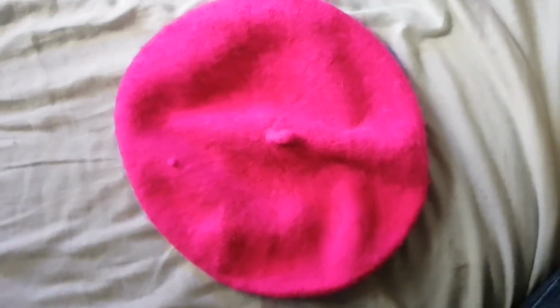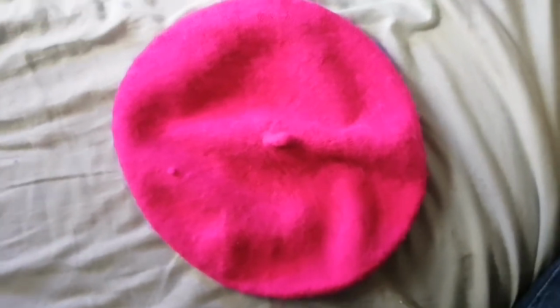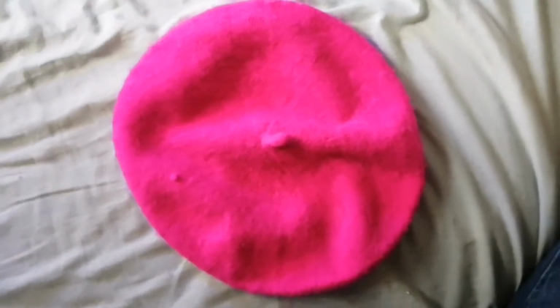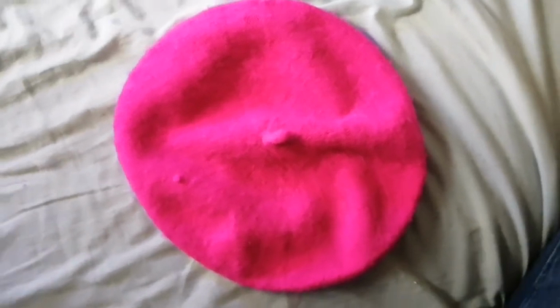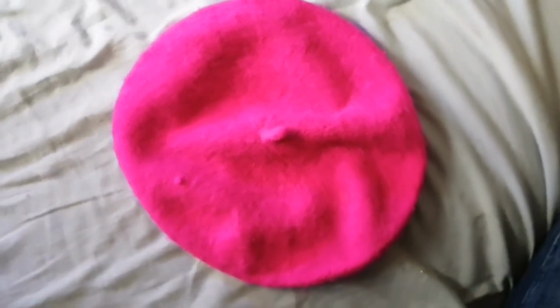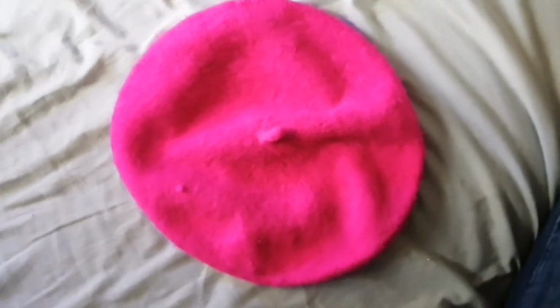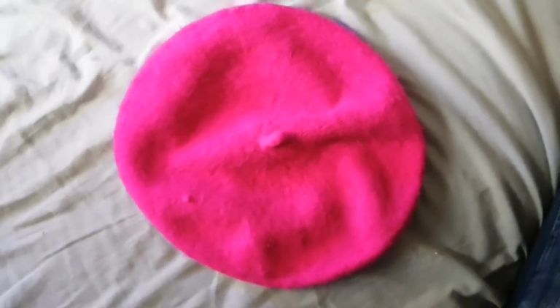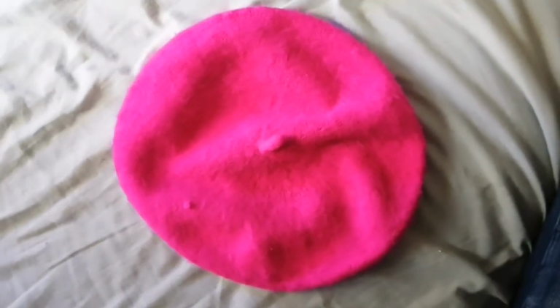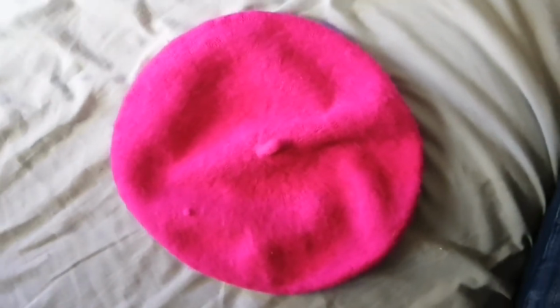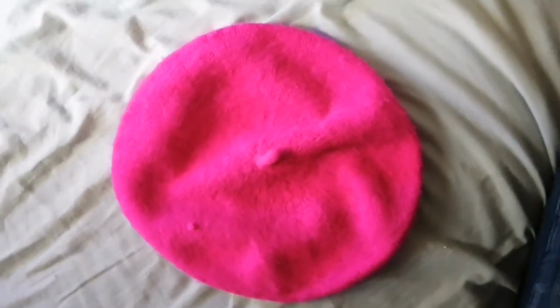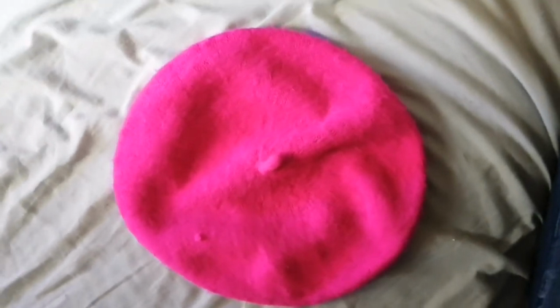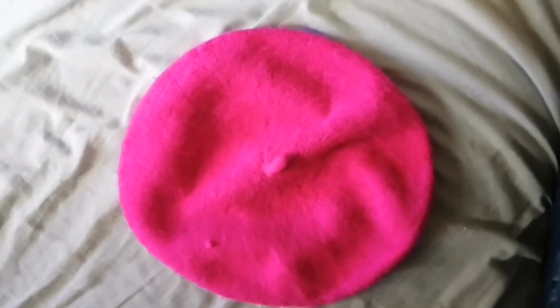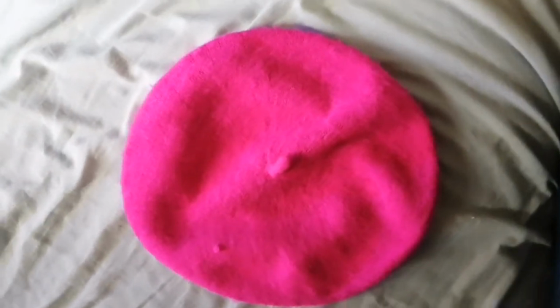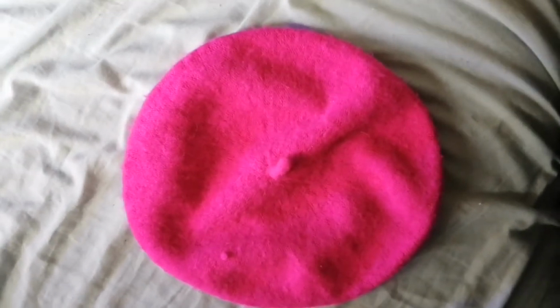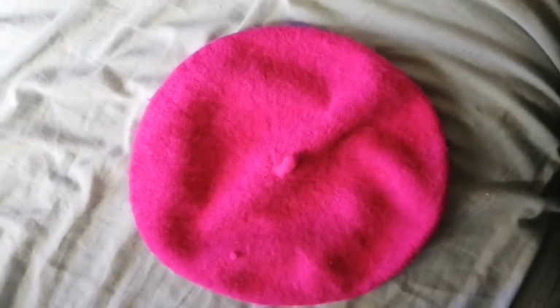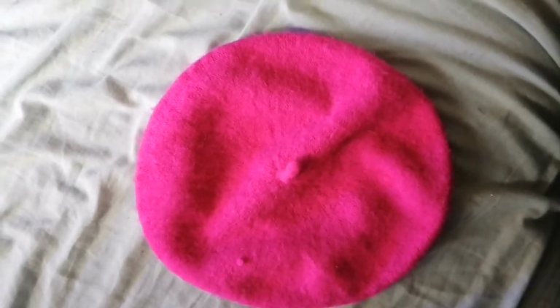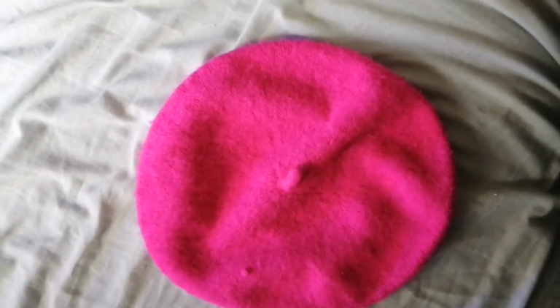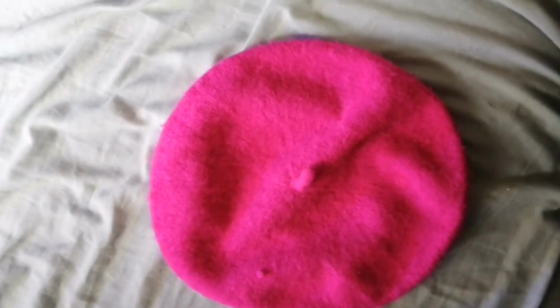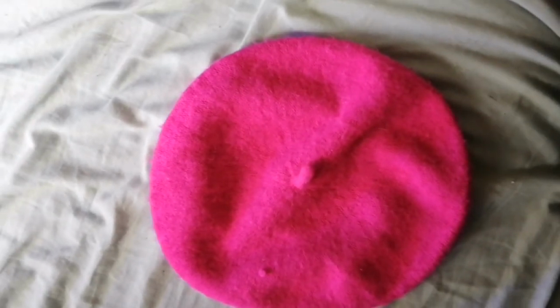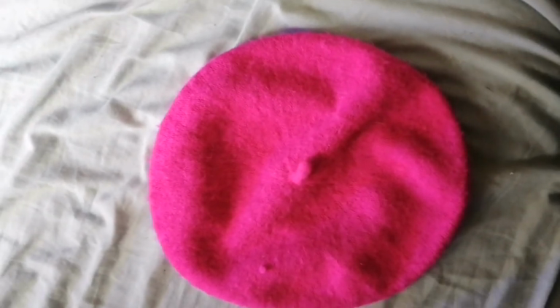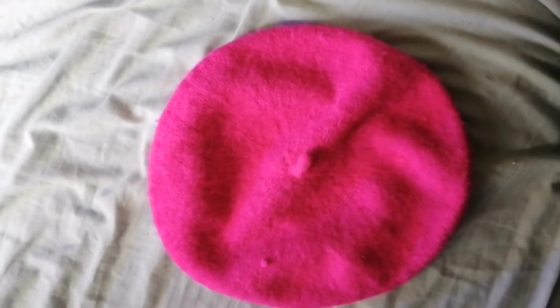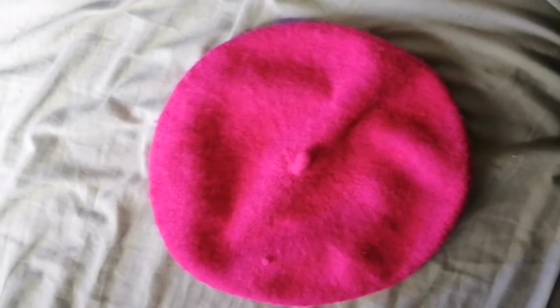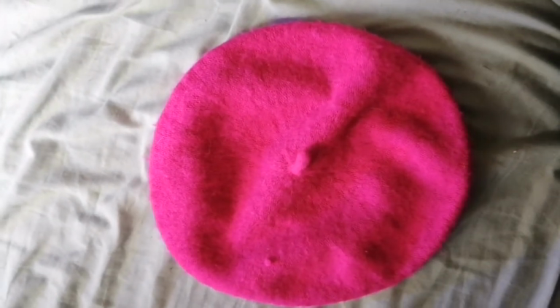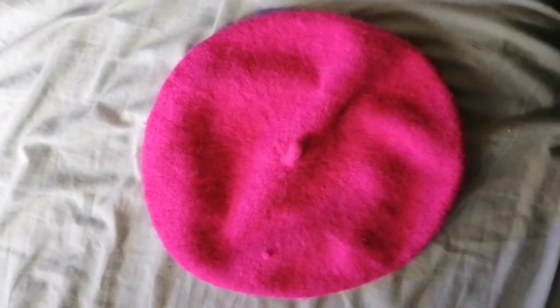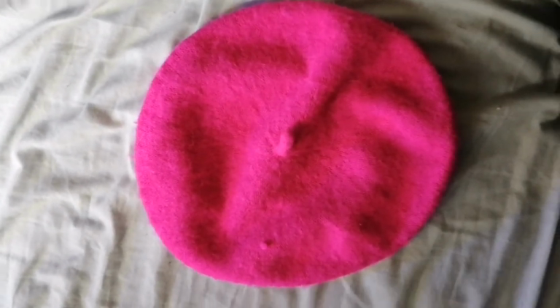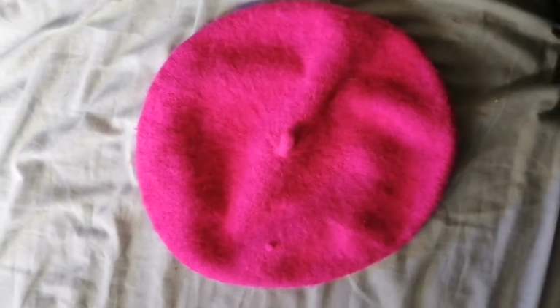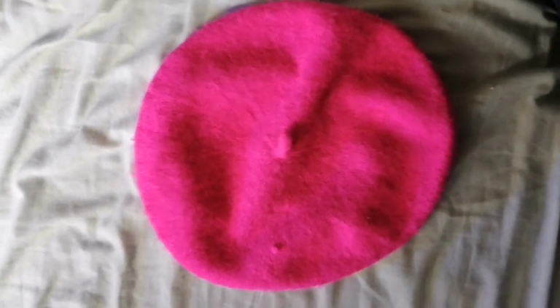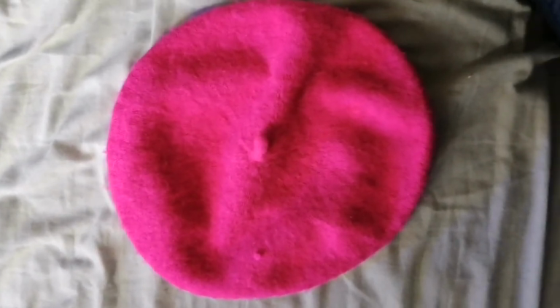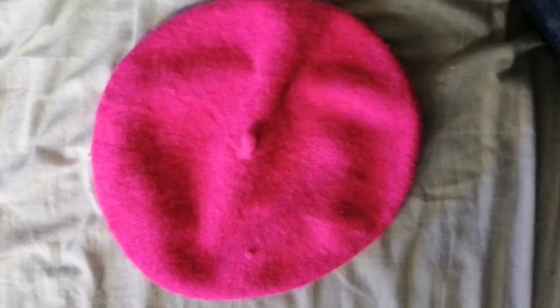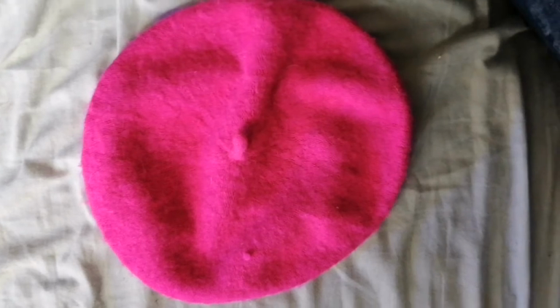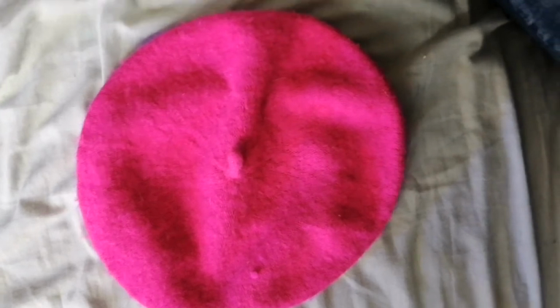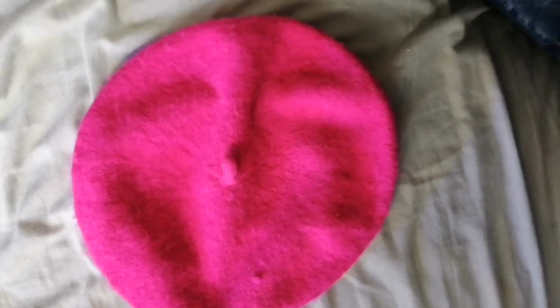The beret. Simple, elegant, warm, but cool. Works with everything.